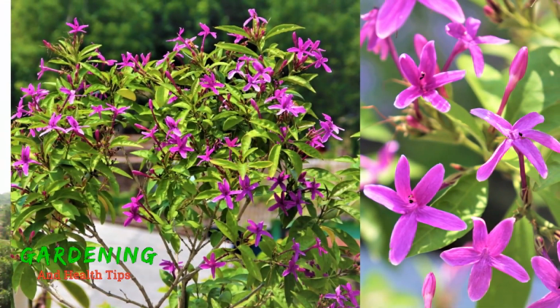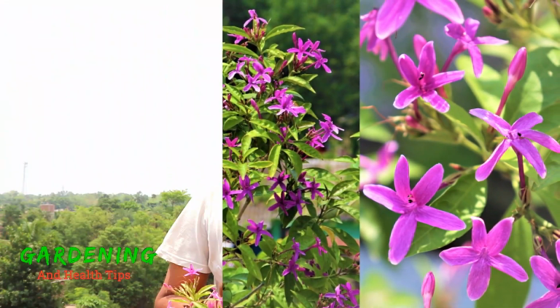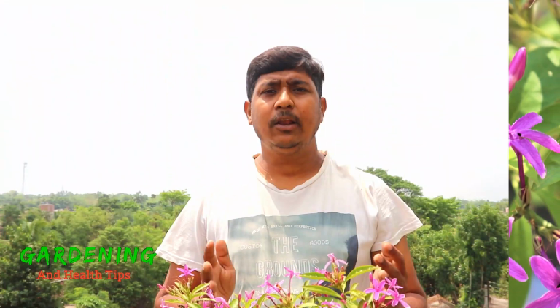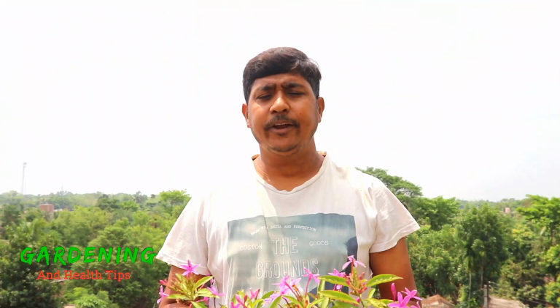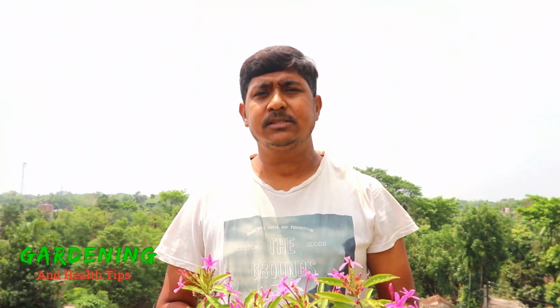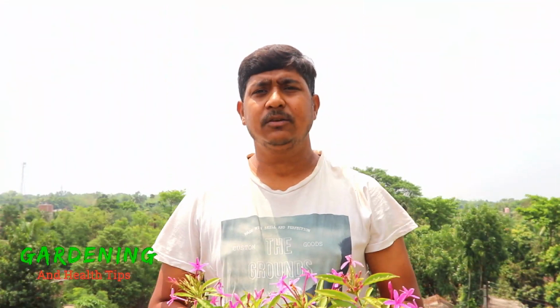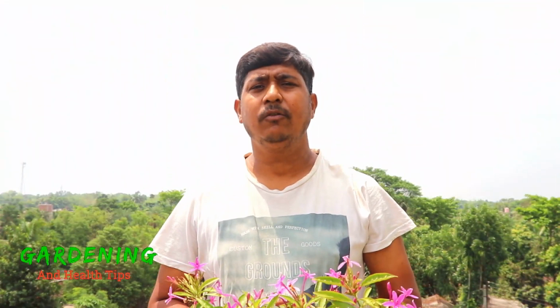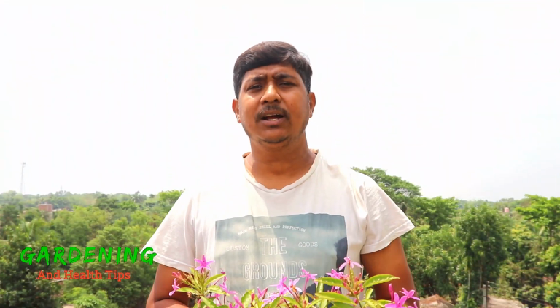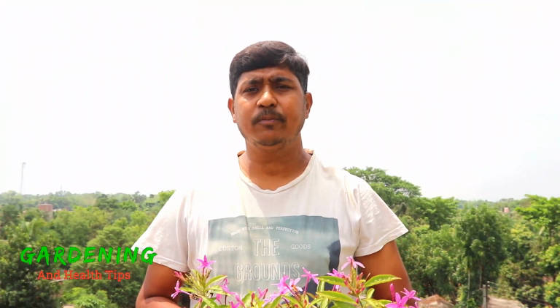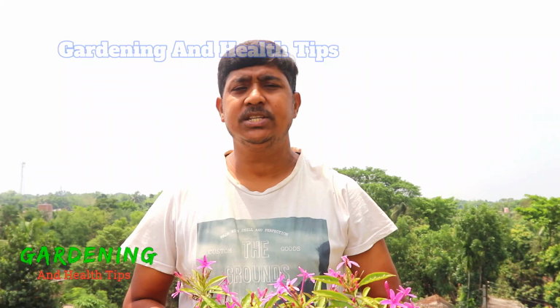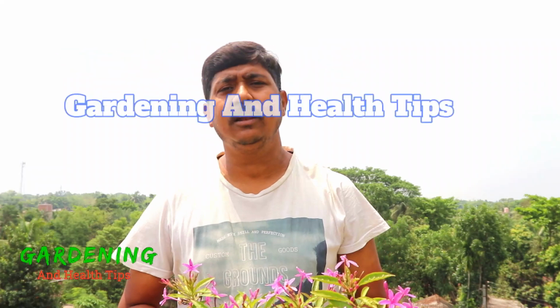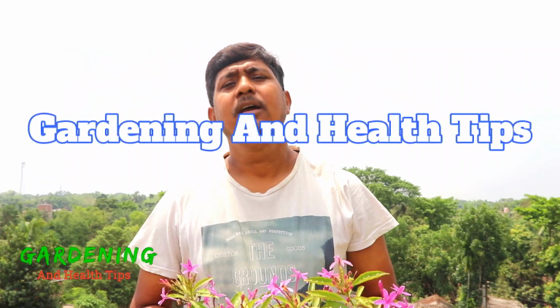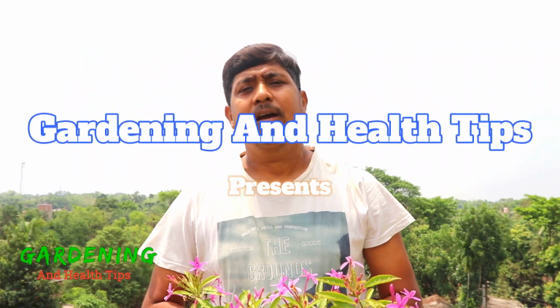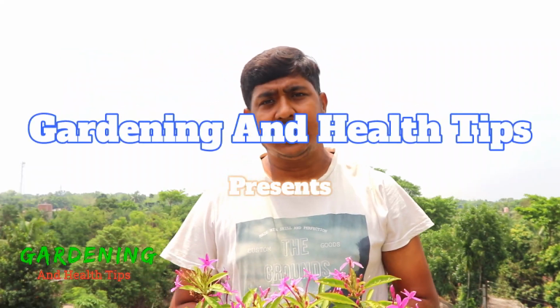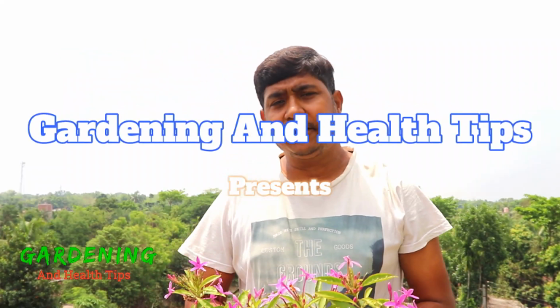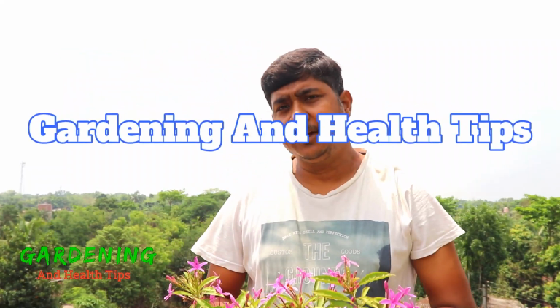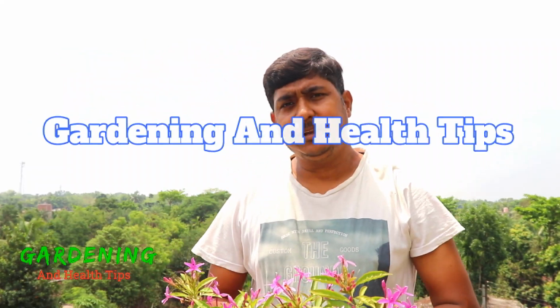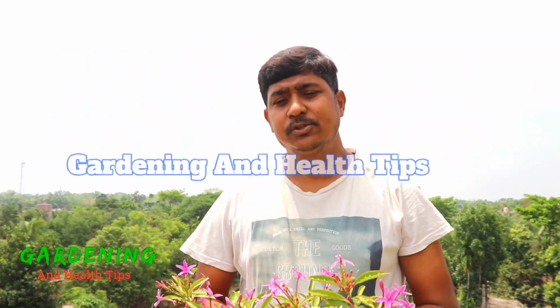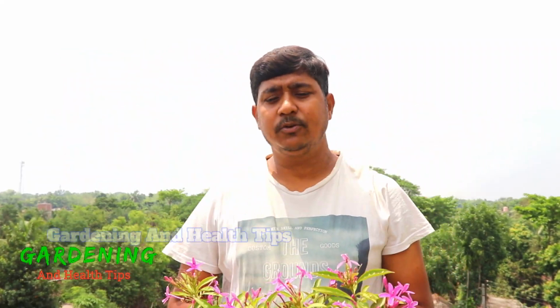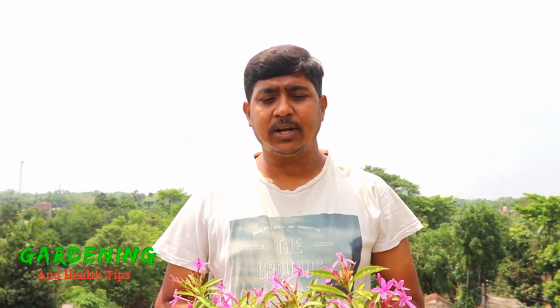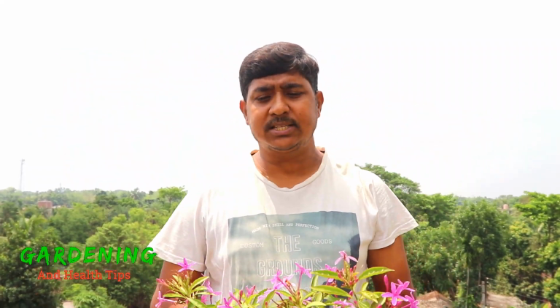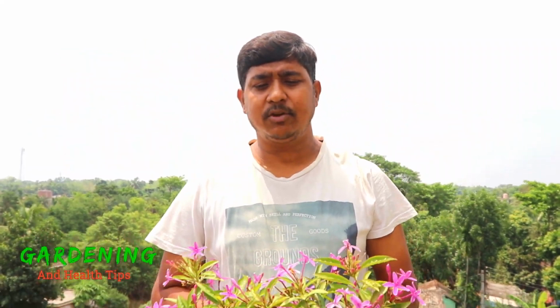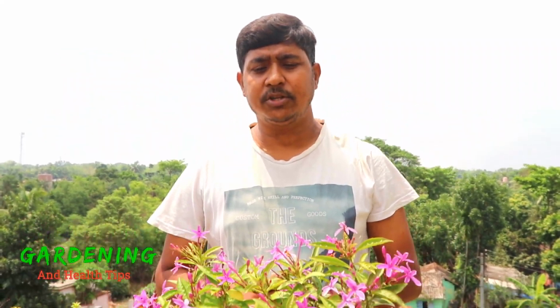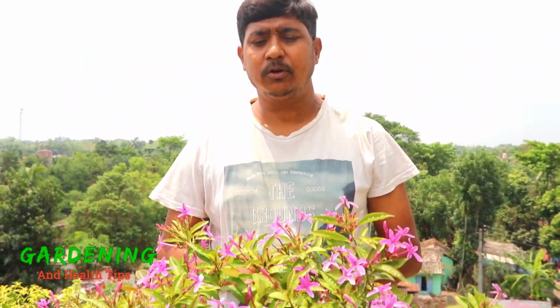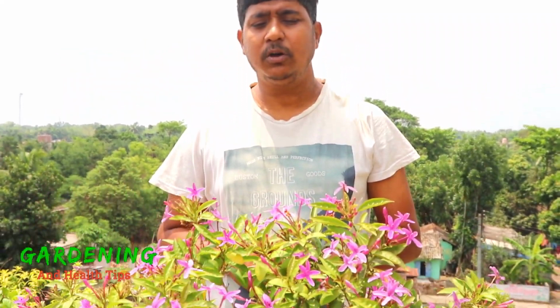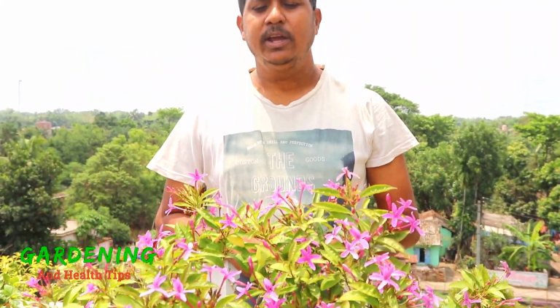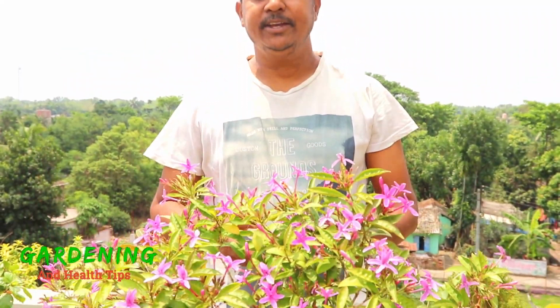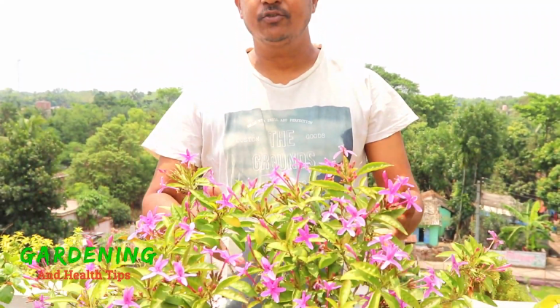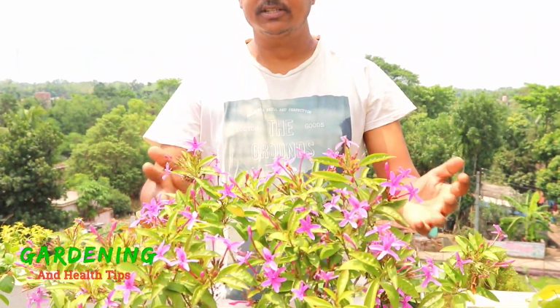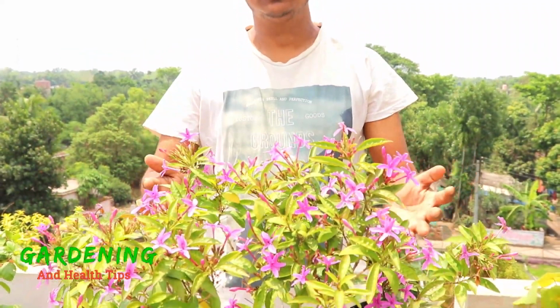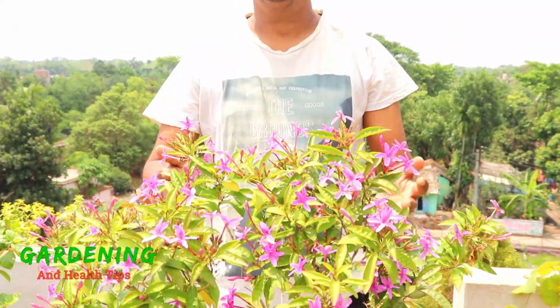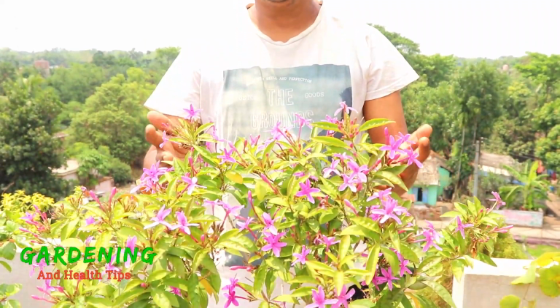Hello friends, welcome to my channel, gardening and health tips. Today I am going to talk about a shooting star plant.